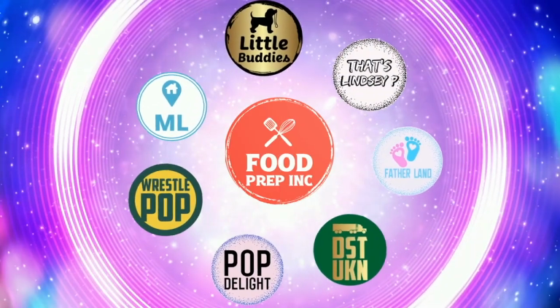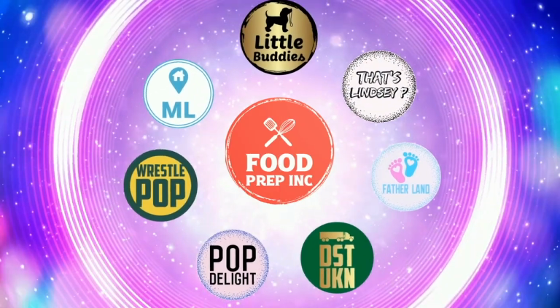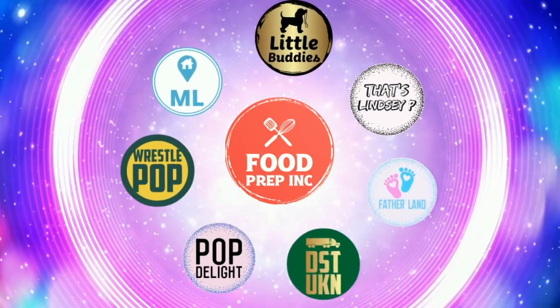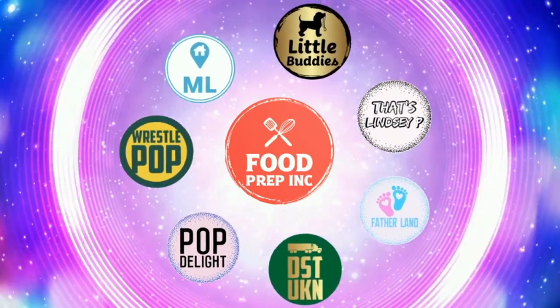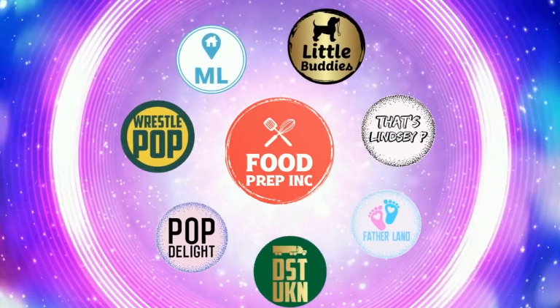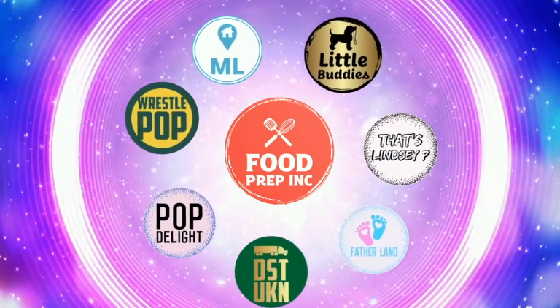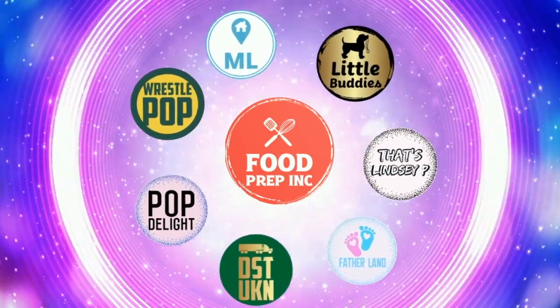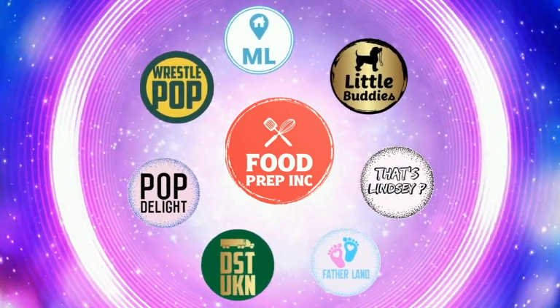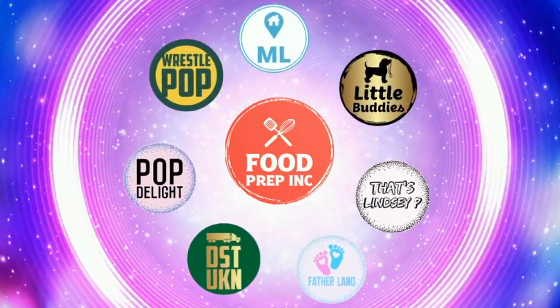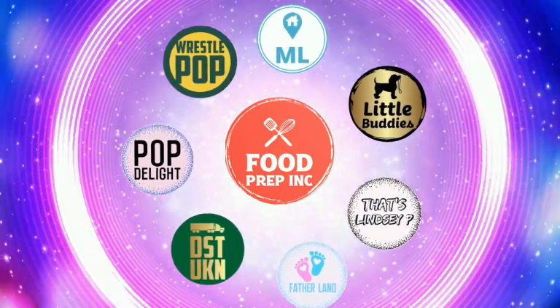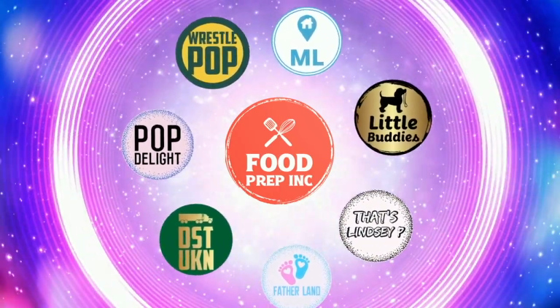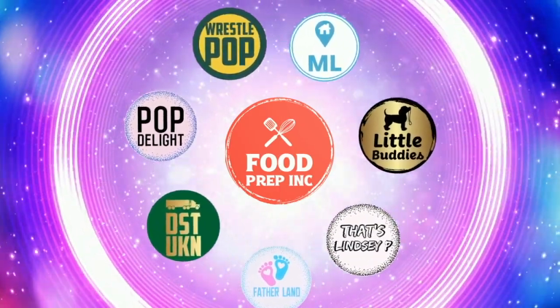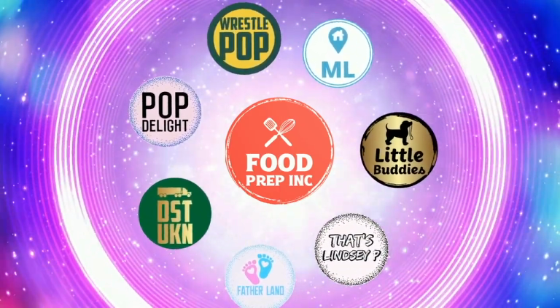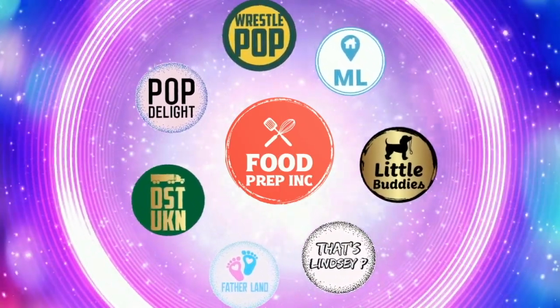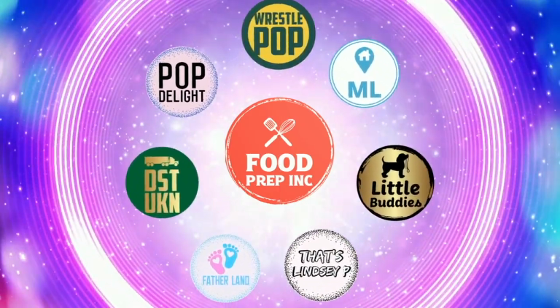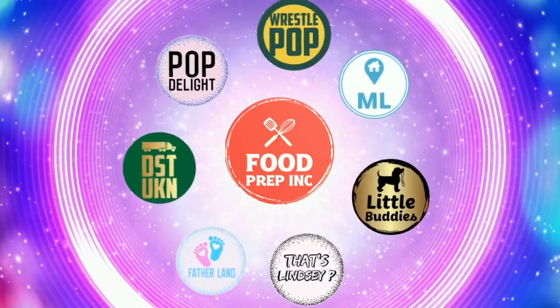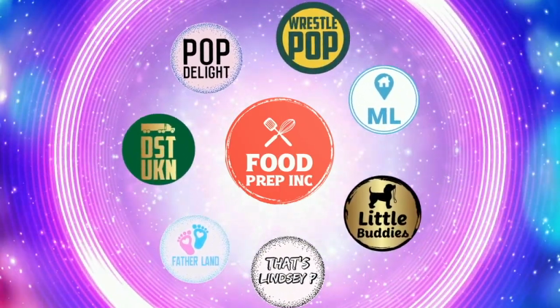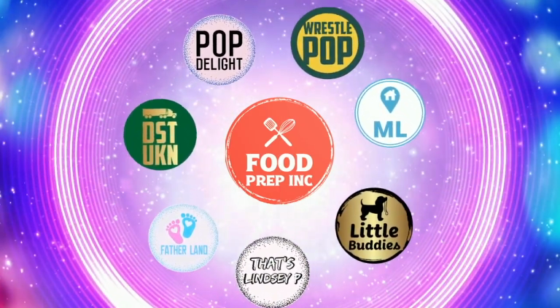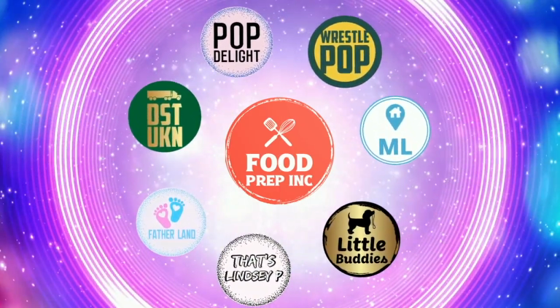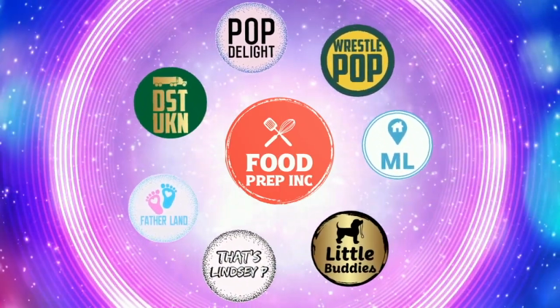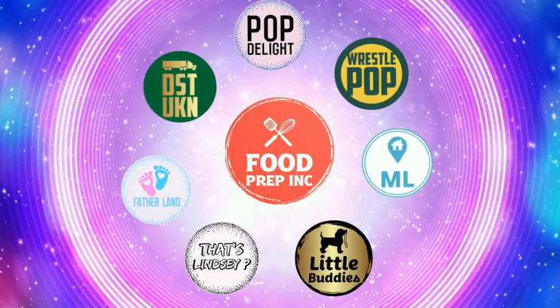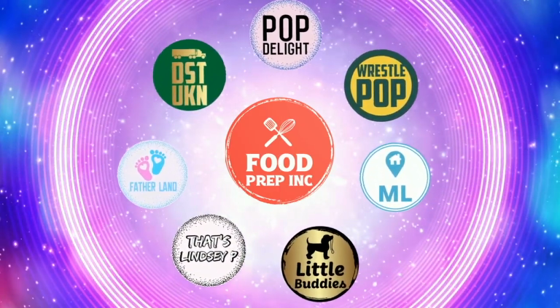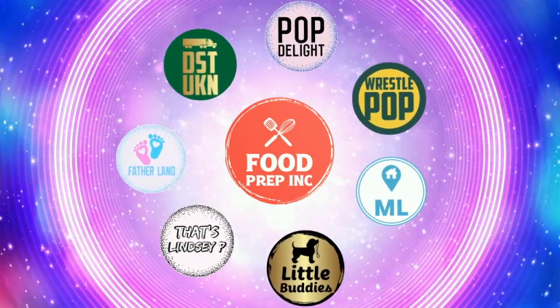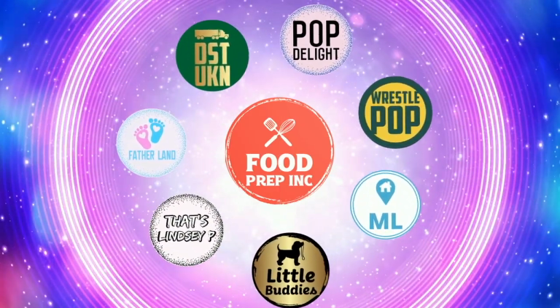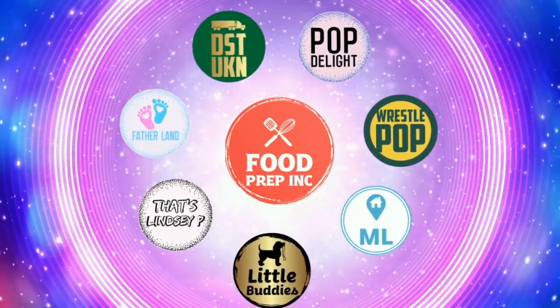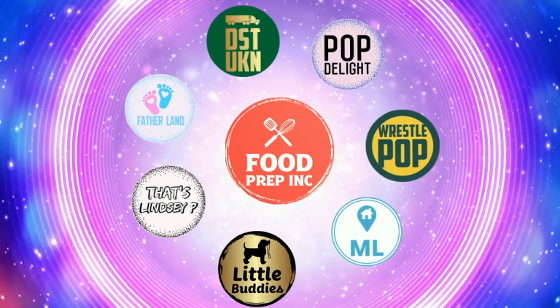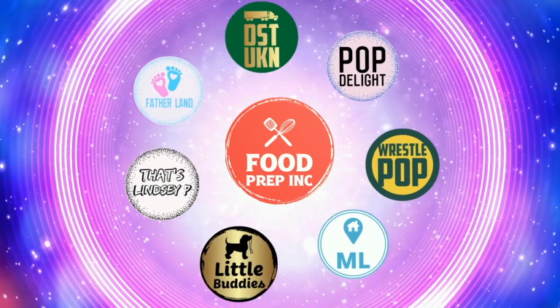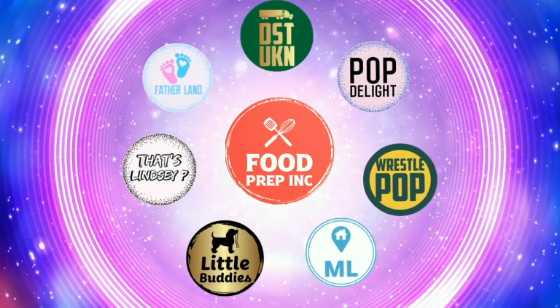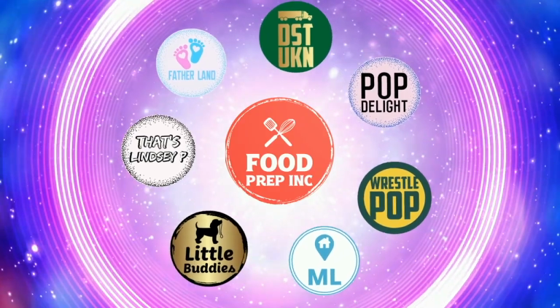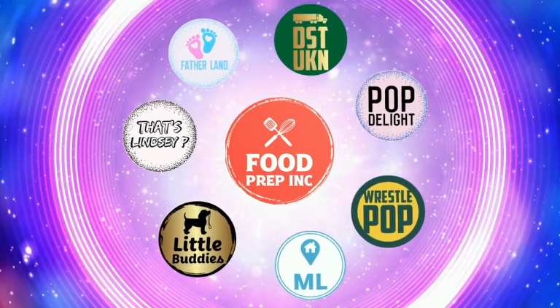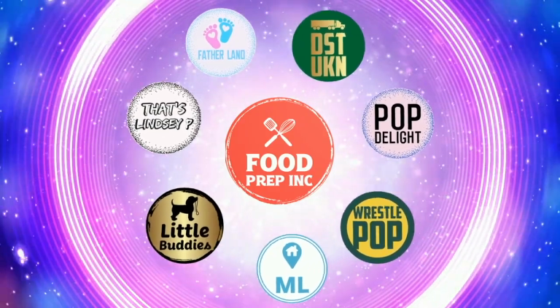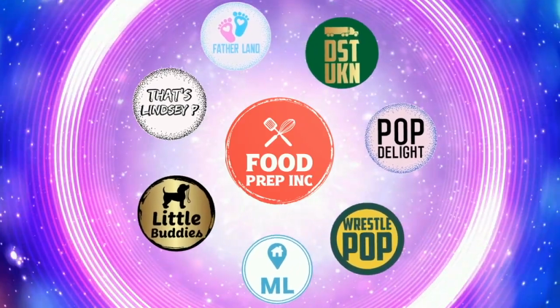That's the video. If you like what we're doing here, definitely check out our other channel, Food Prep Inc., and don't forget to give us a like and subscribe.